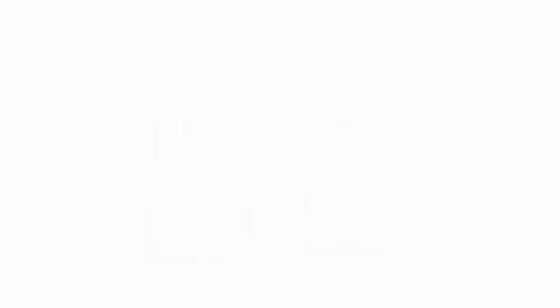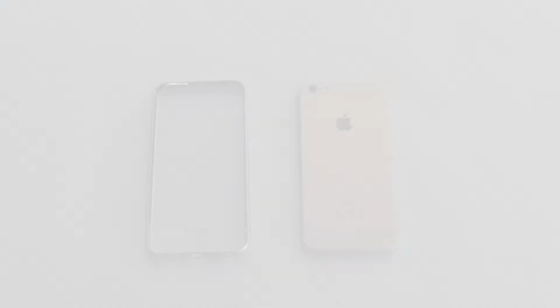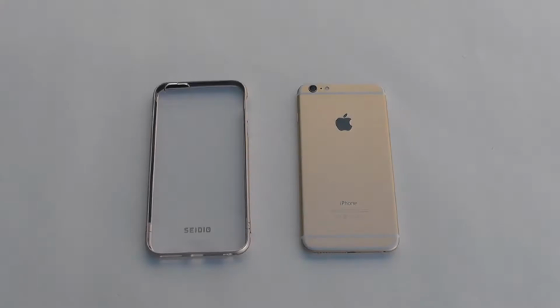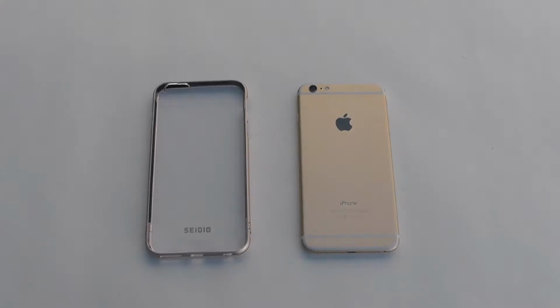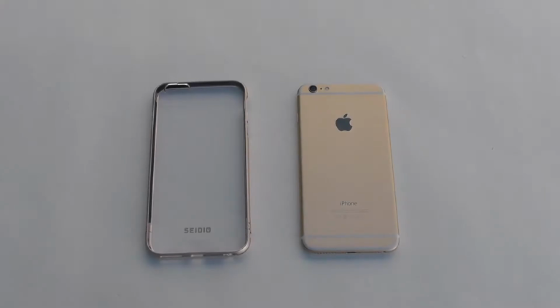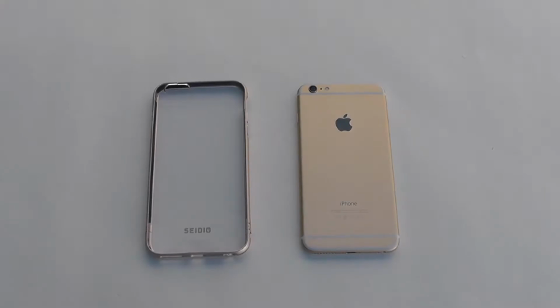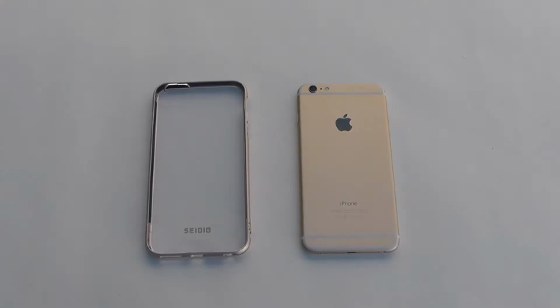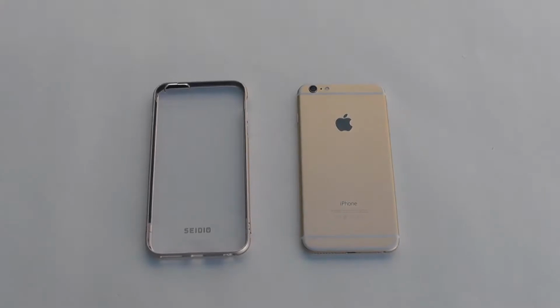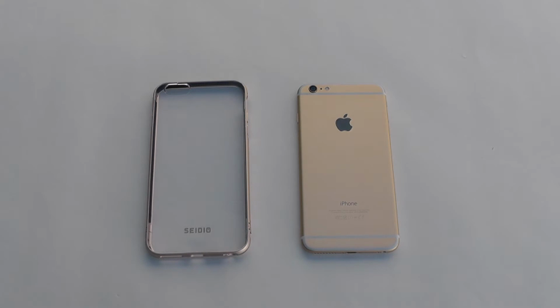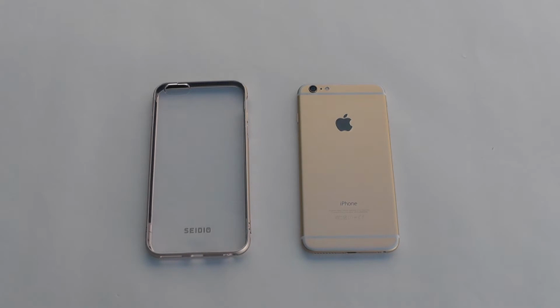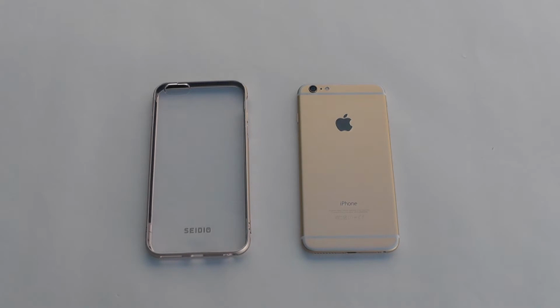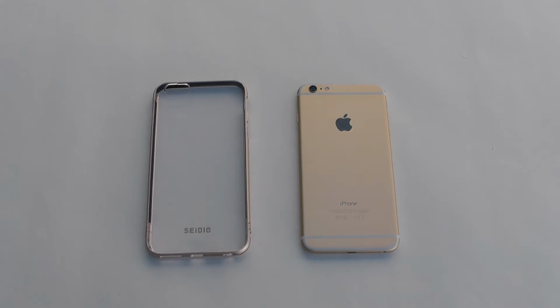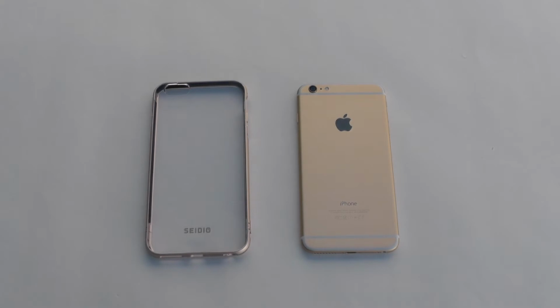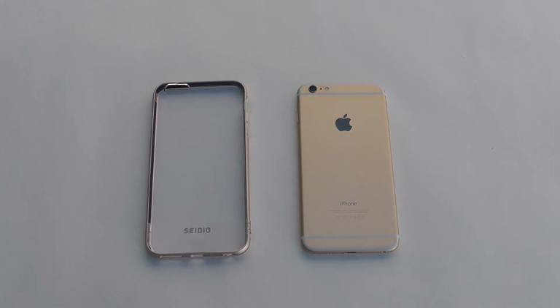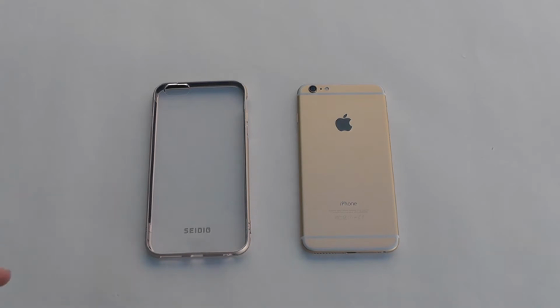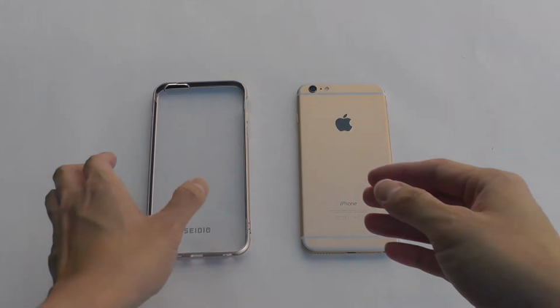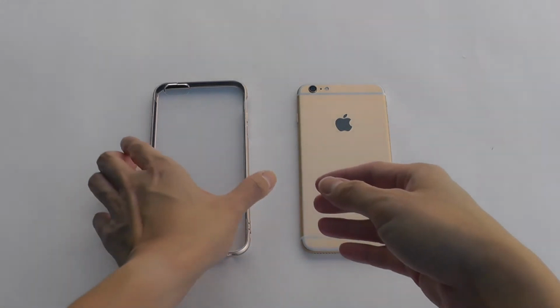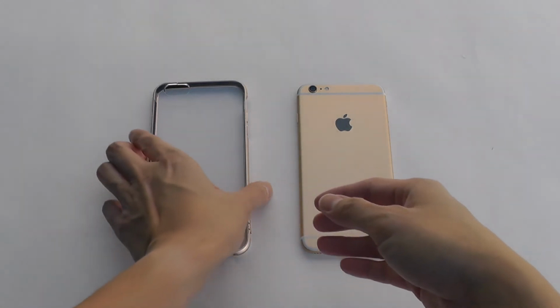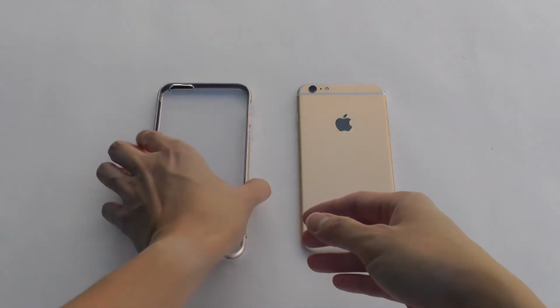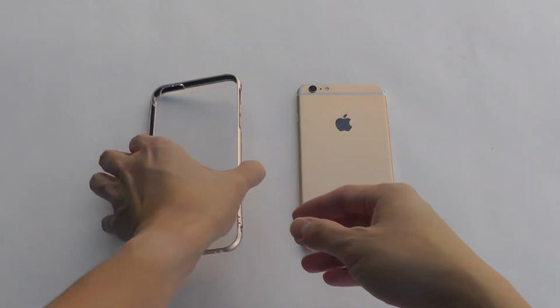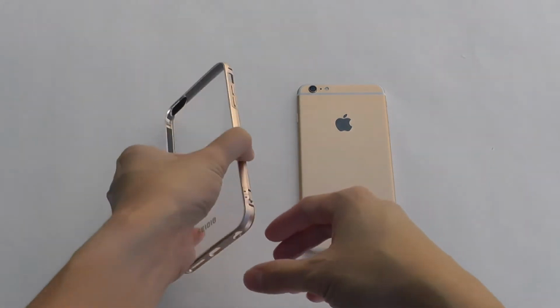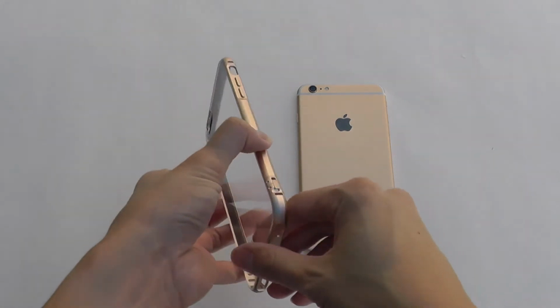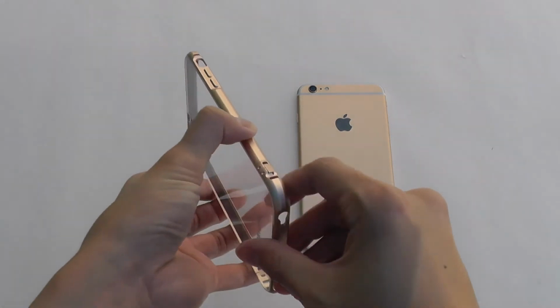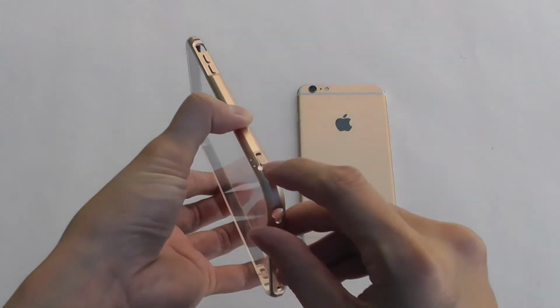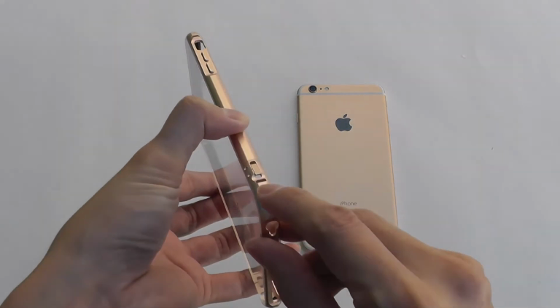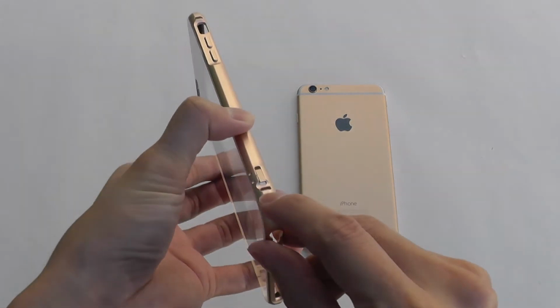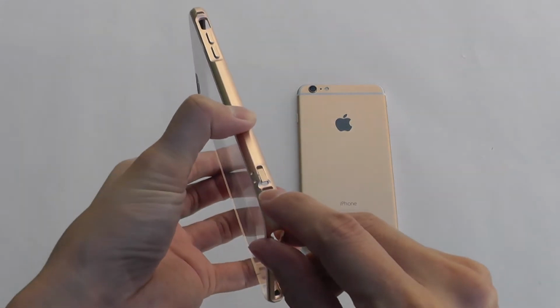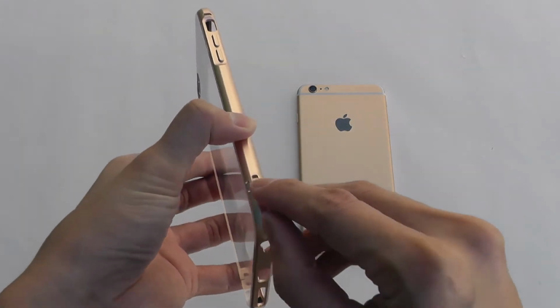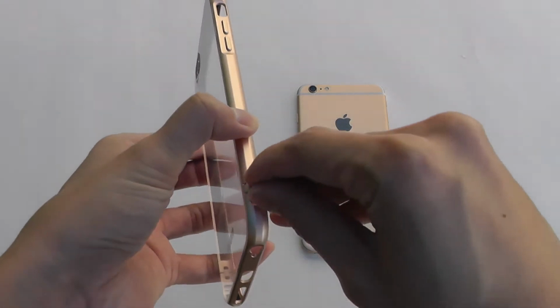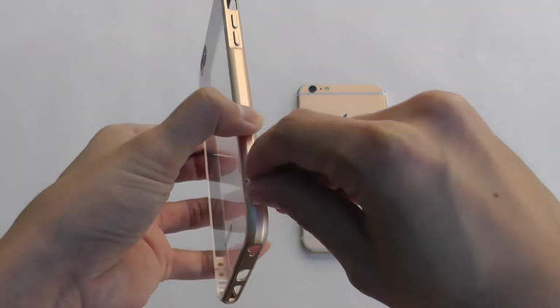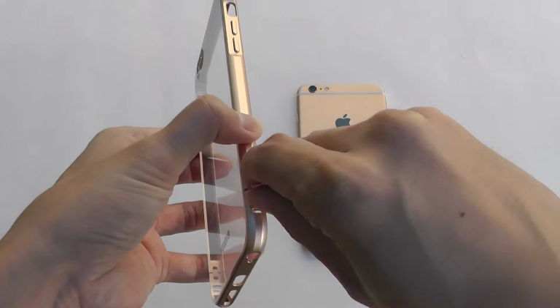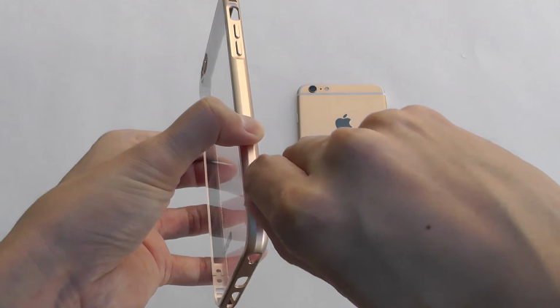This is how to install your new Sadio Tetra case. Unhook the clasp to remove the back cover.